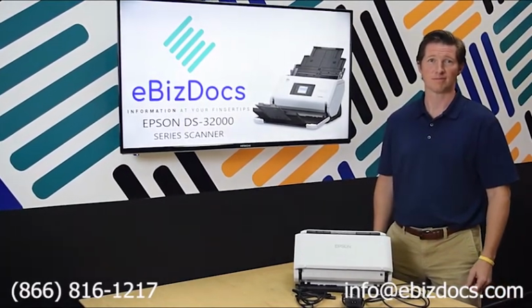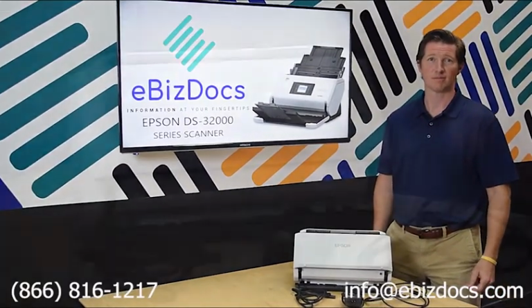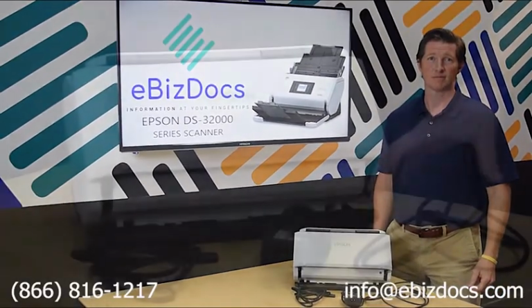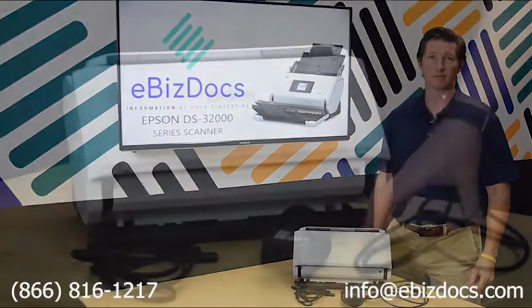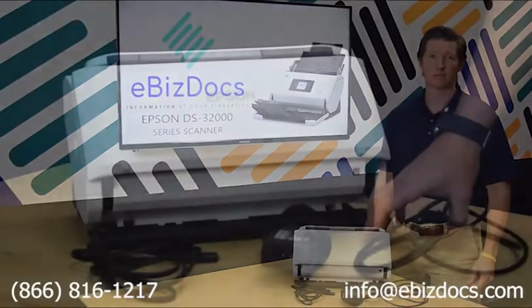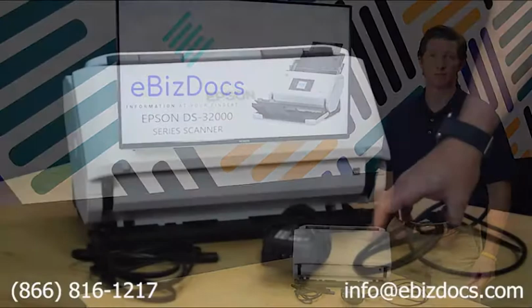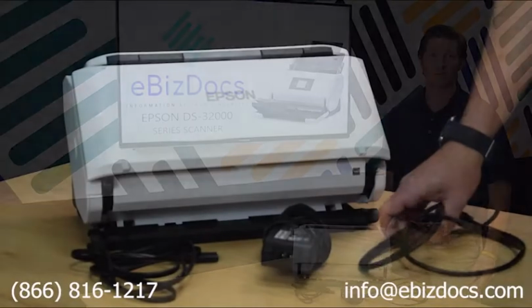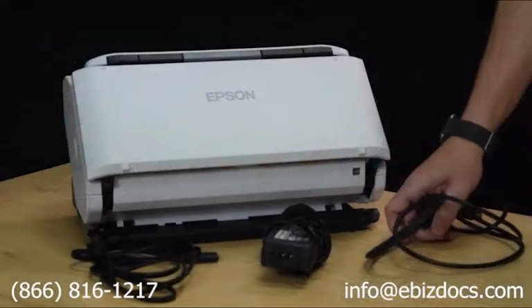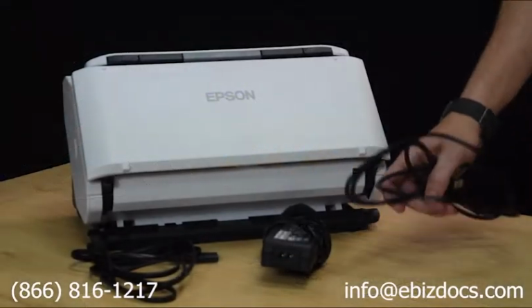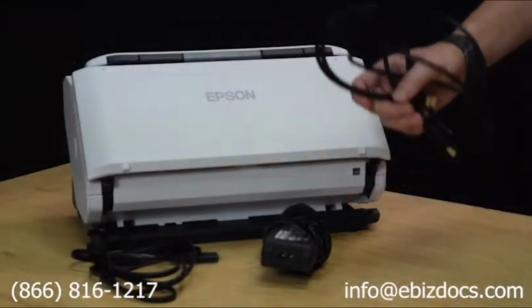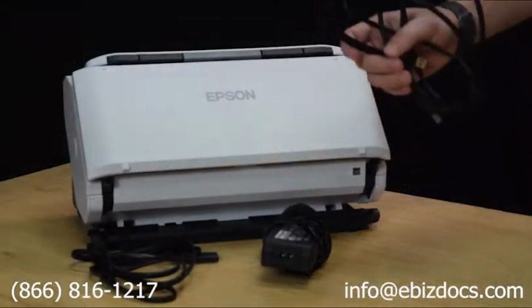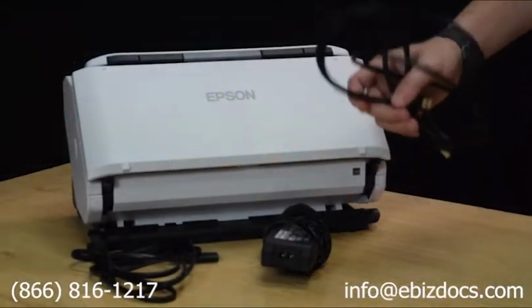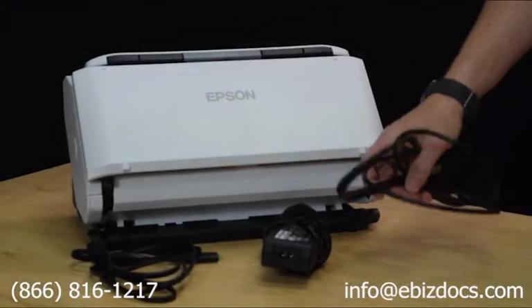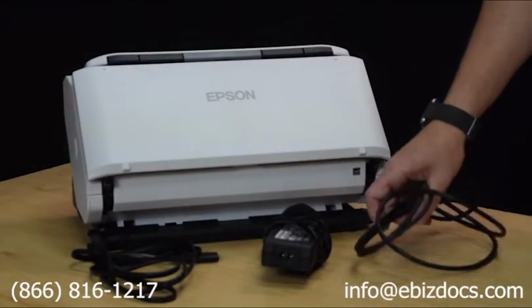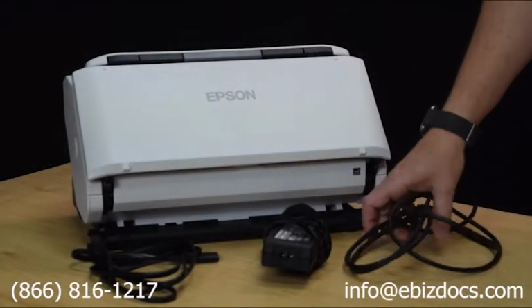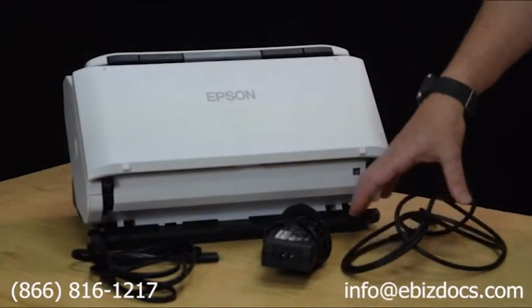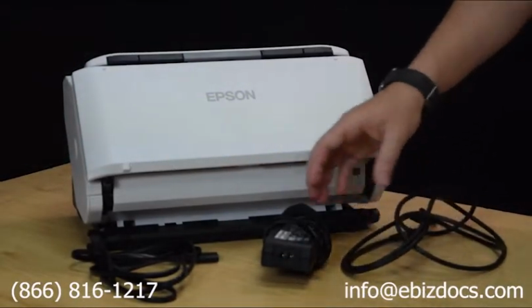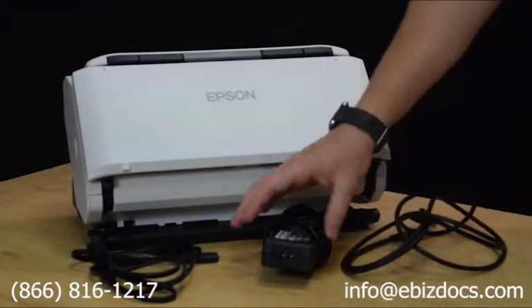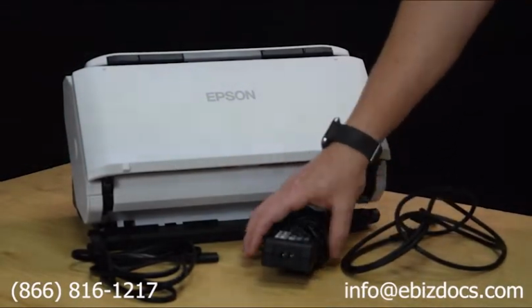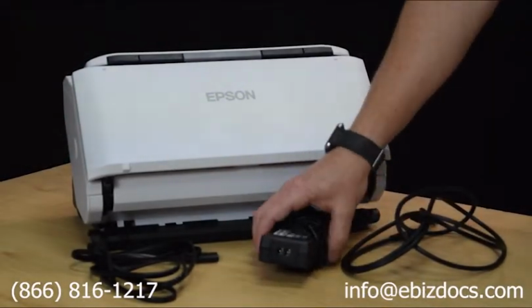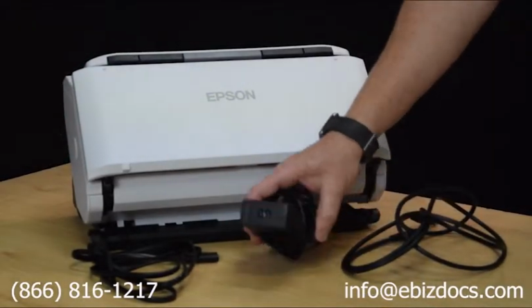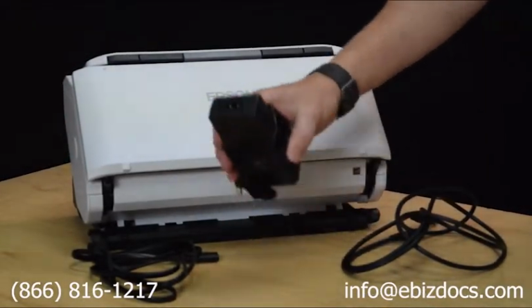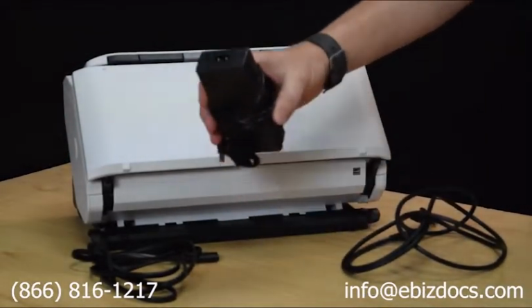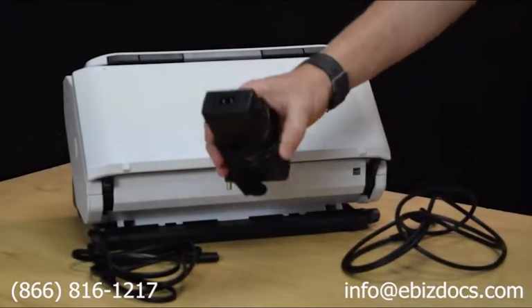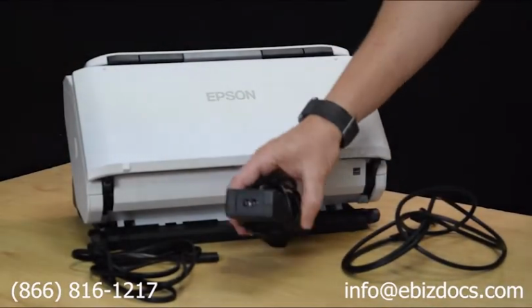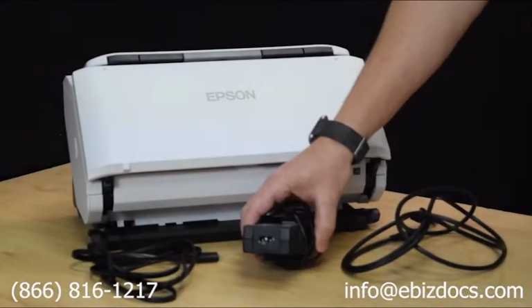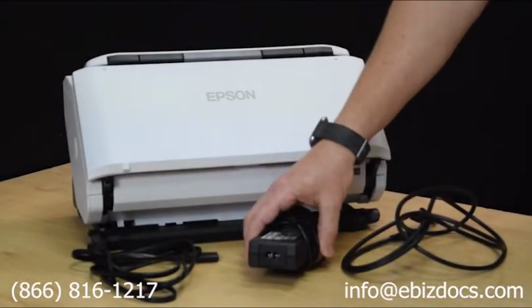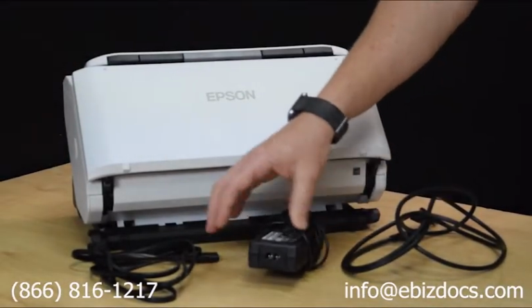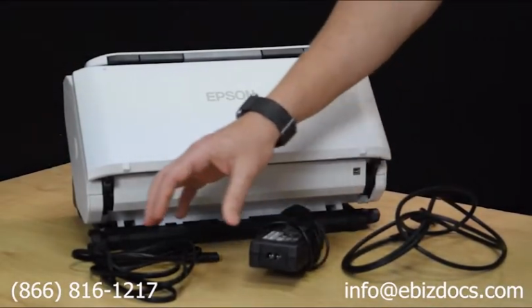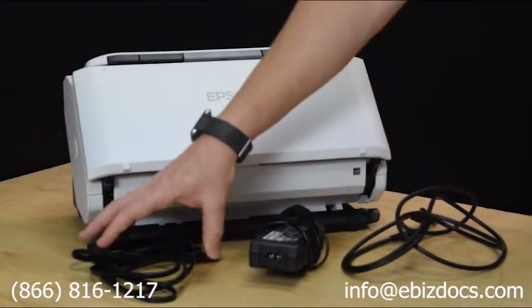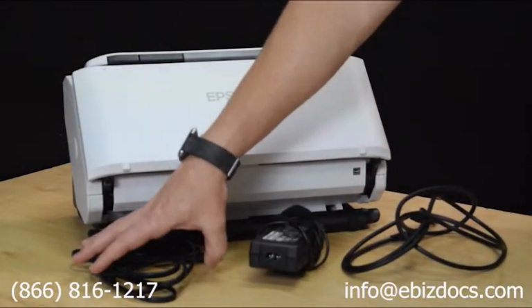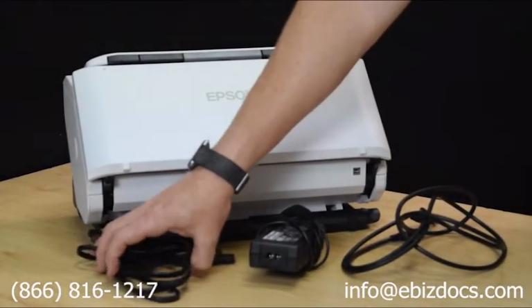The scanner comes with a USB 3.0 cable, AC adapter, and a power cable.